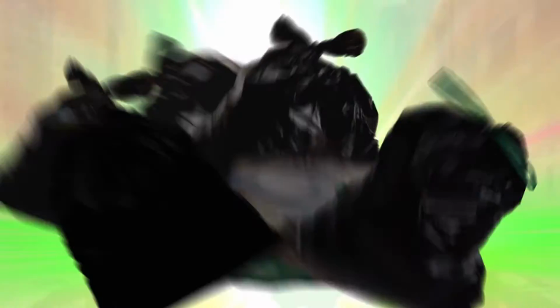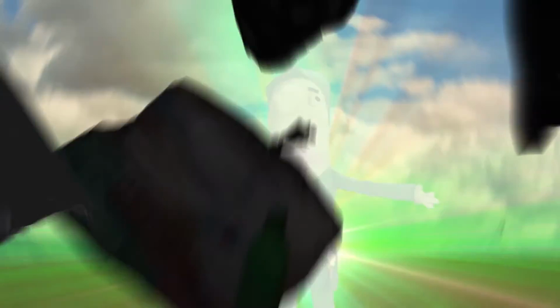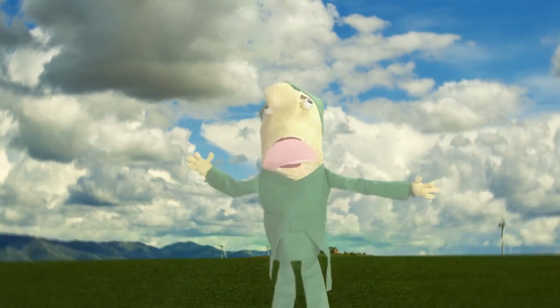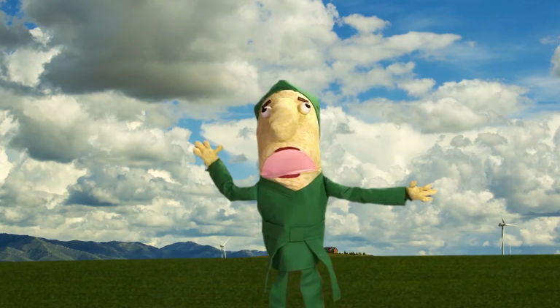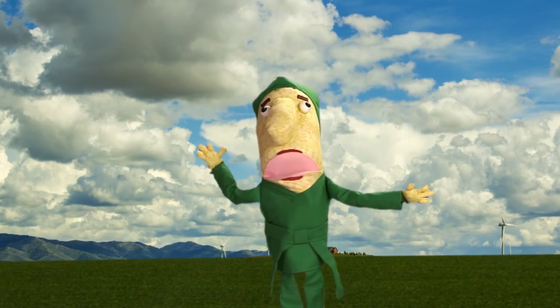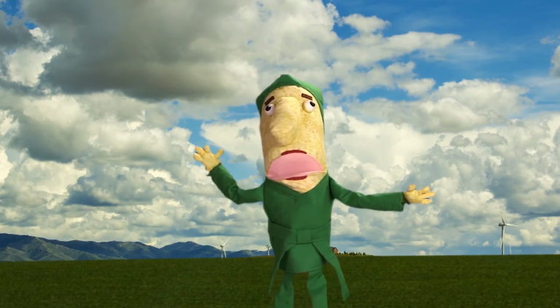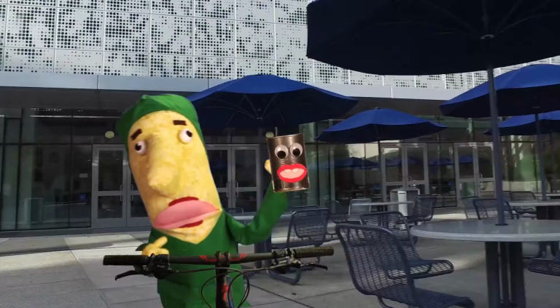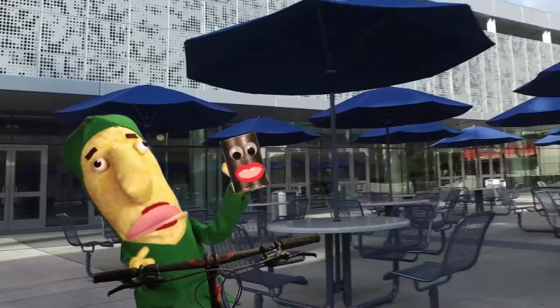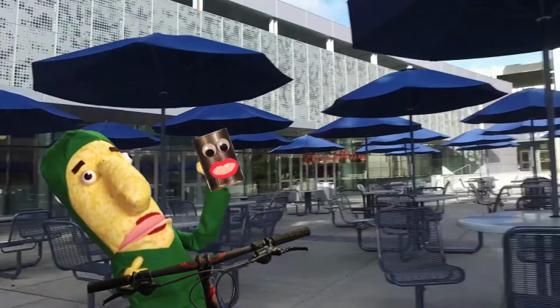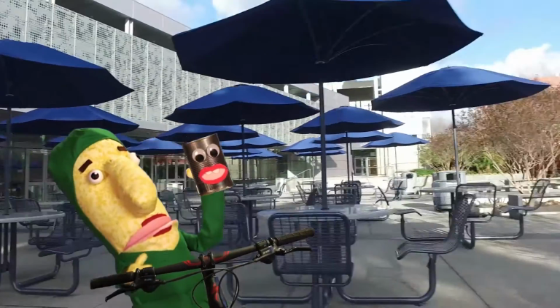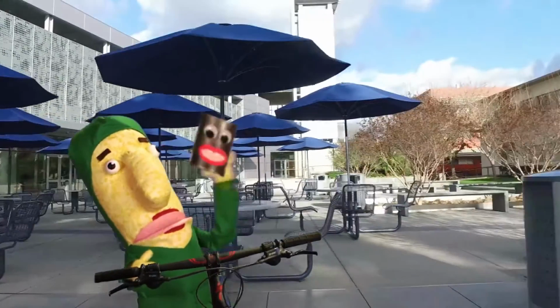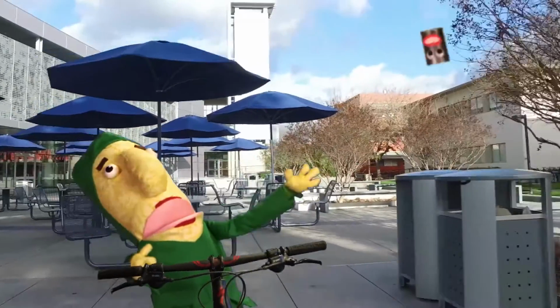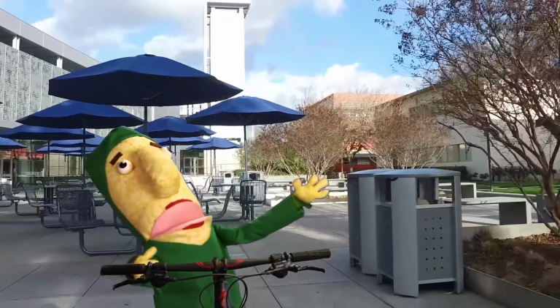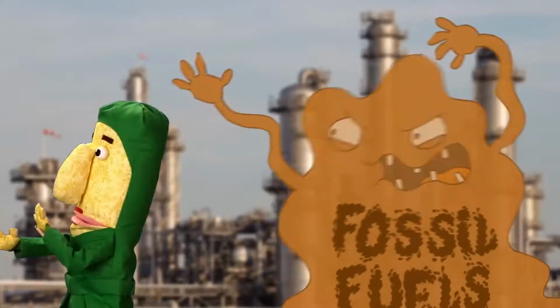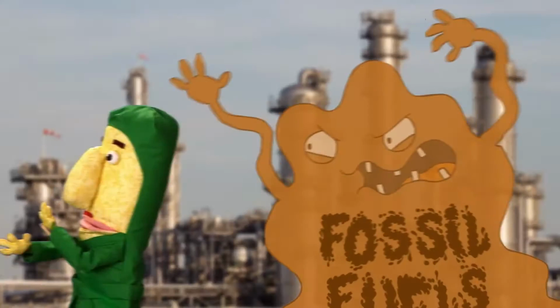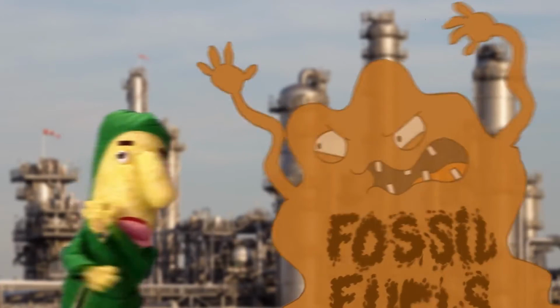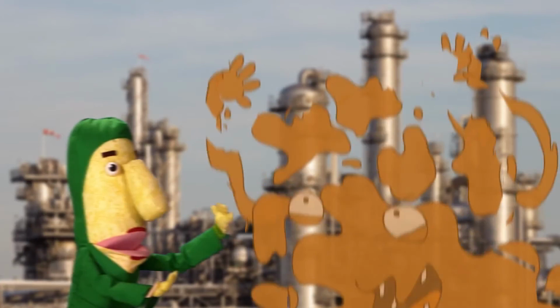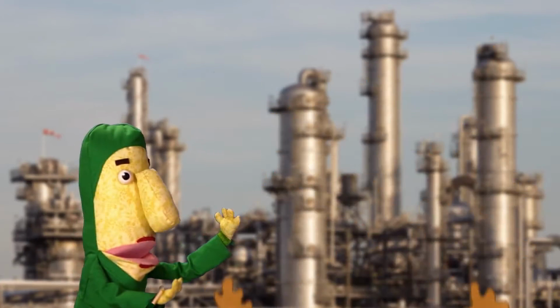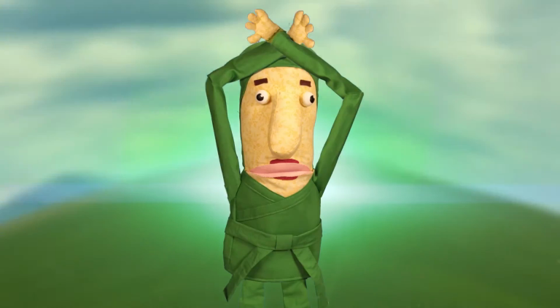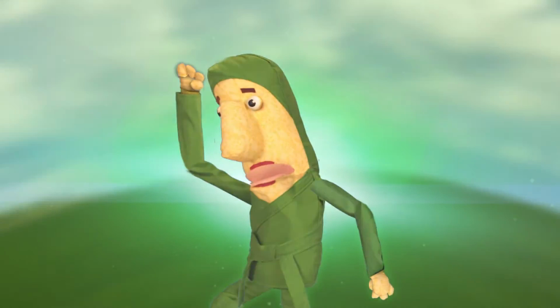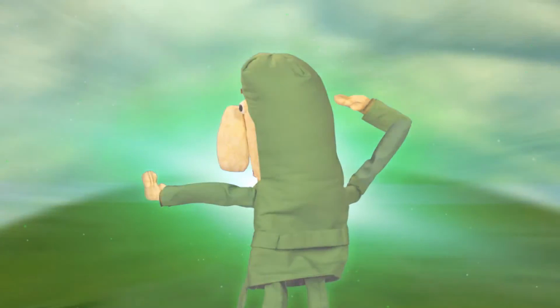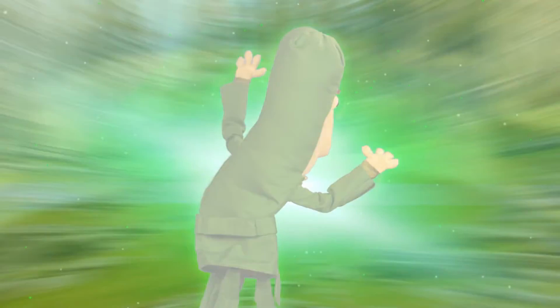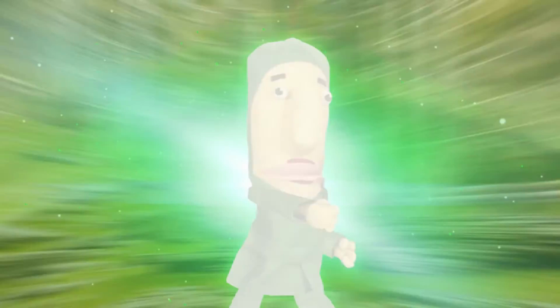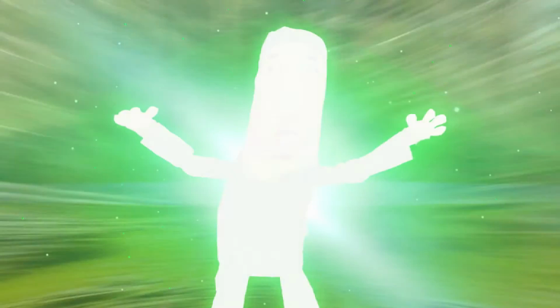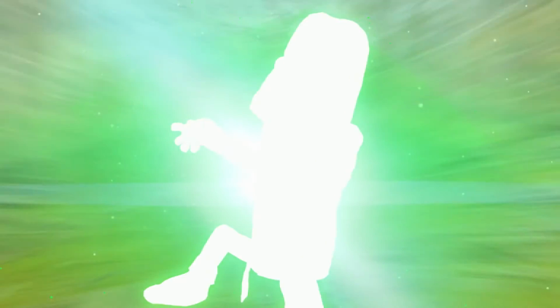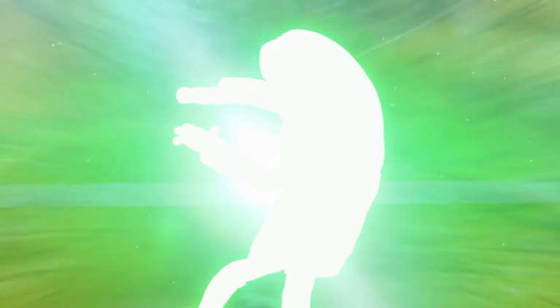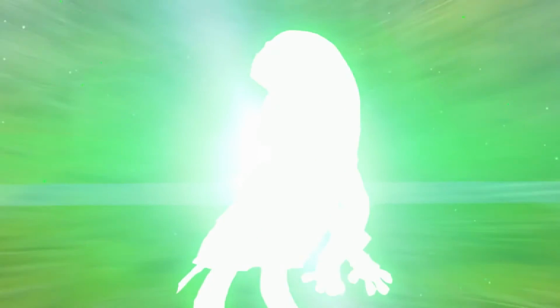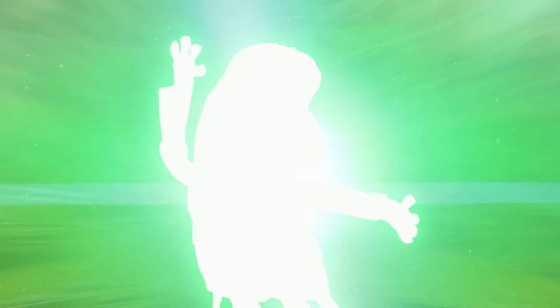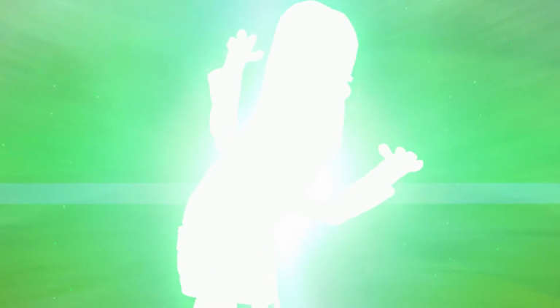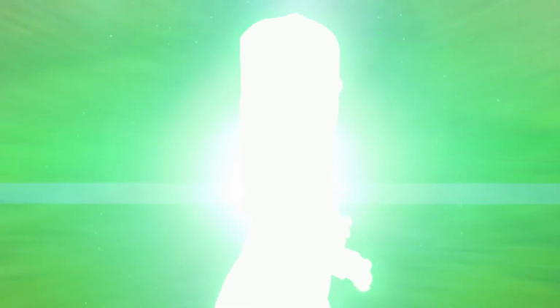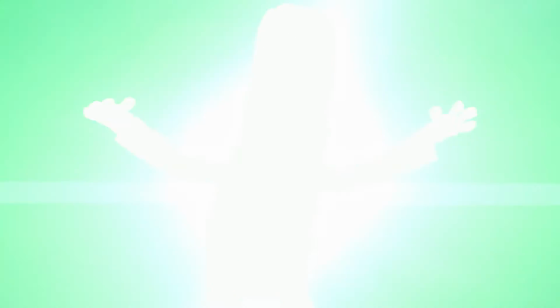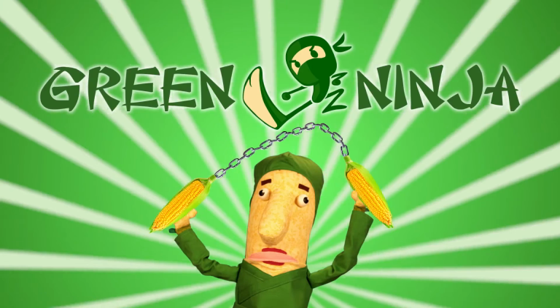Green Ninja! Green Ninja! Bicycle and recycling! Green Ninja! Green Ninja! Never gonna stop until we do this thing! Green Ninja!